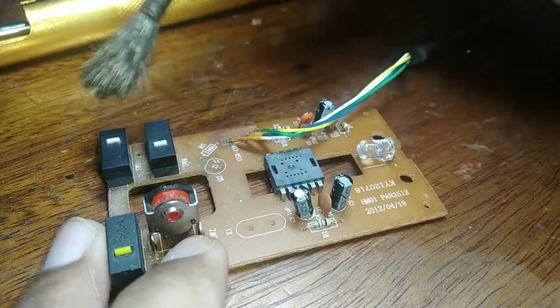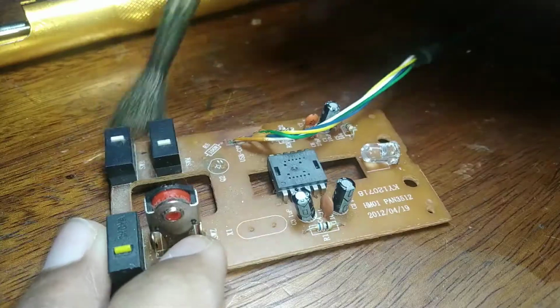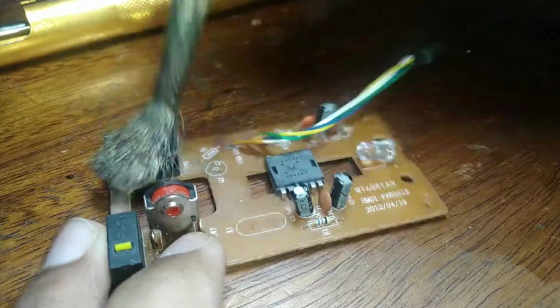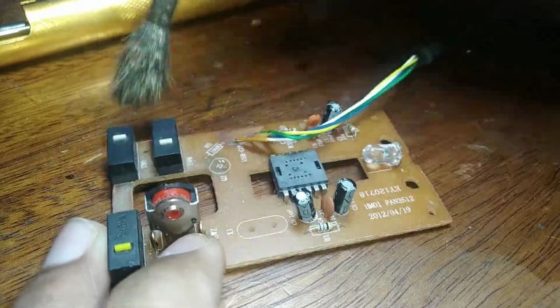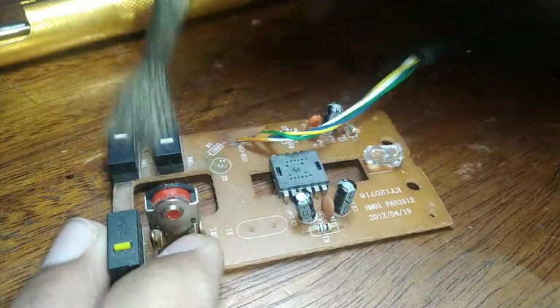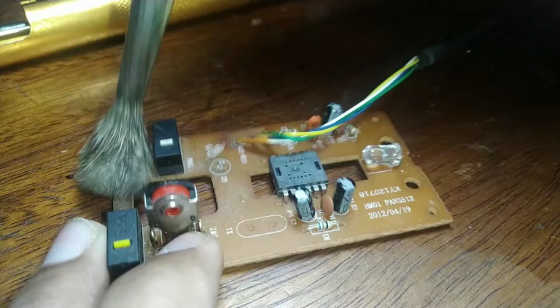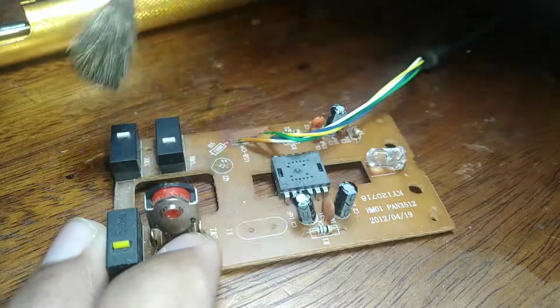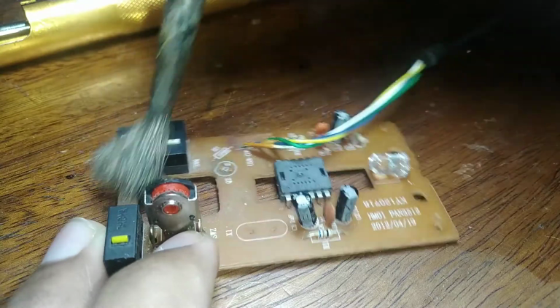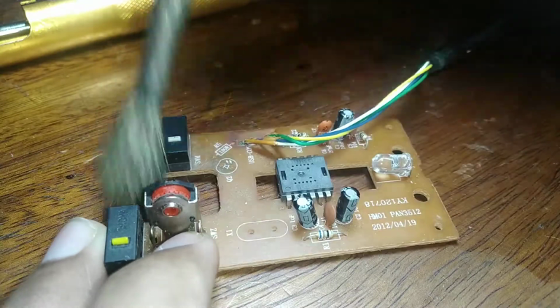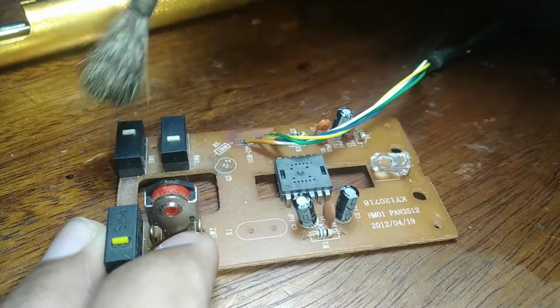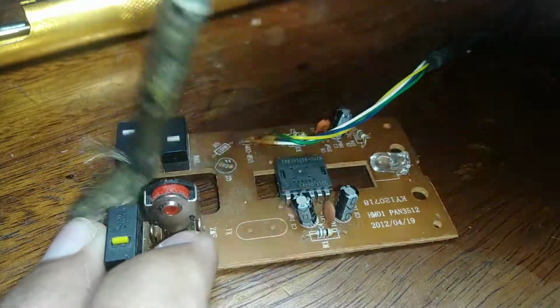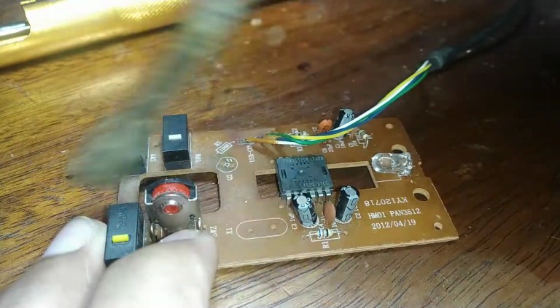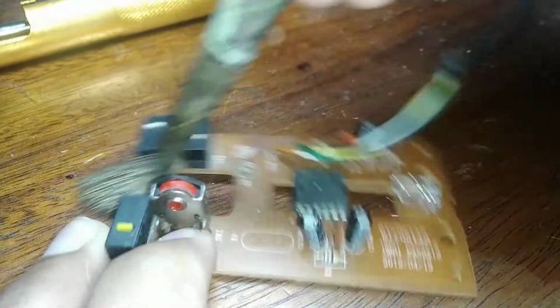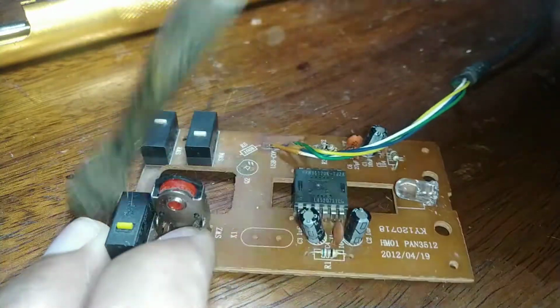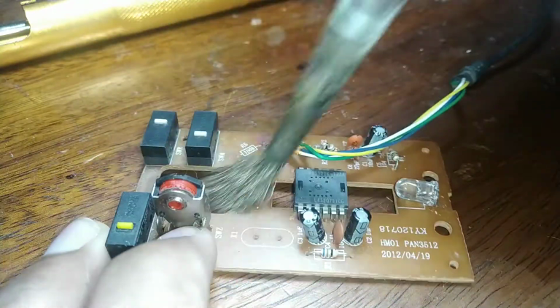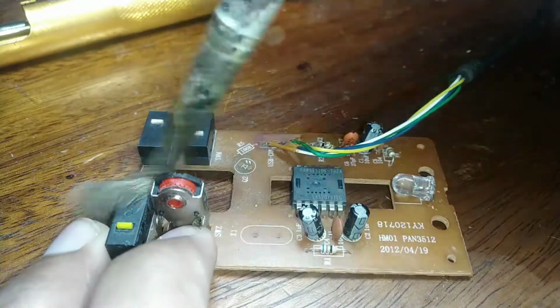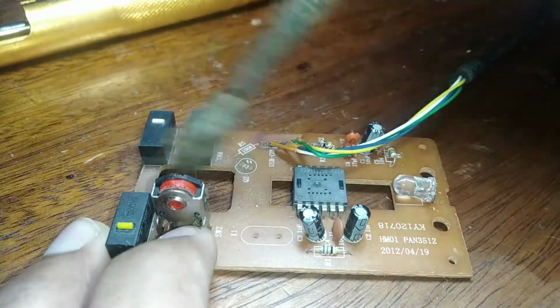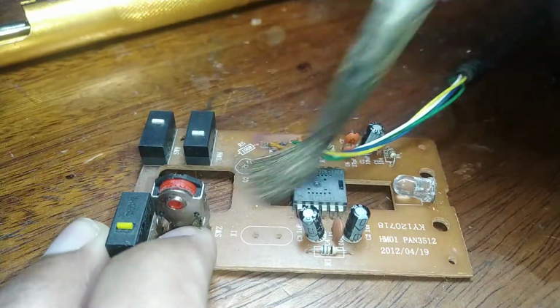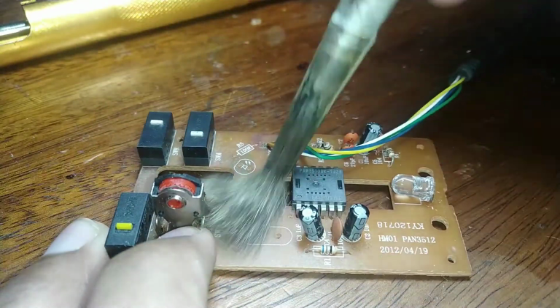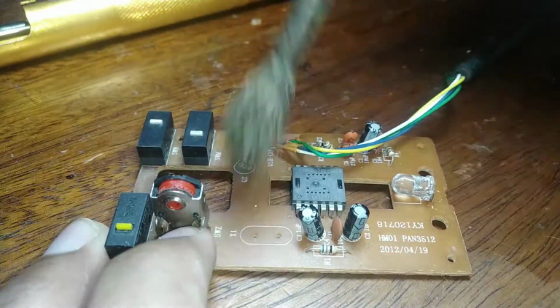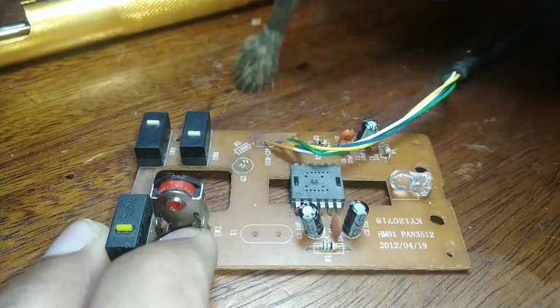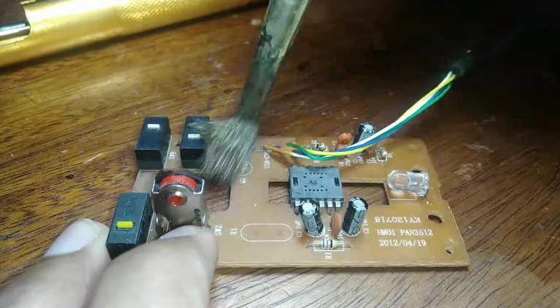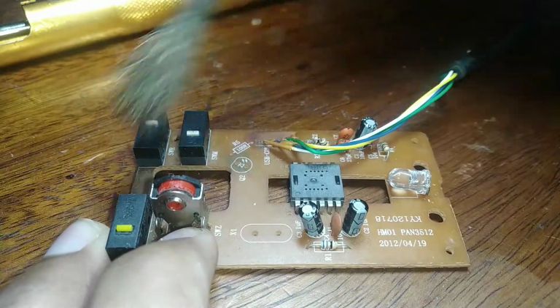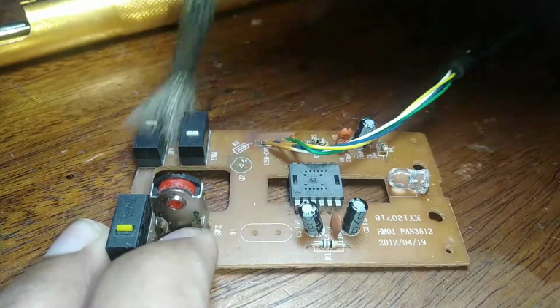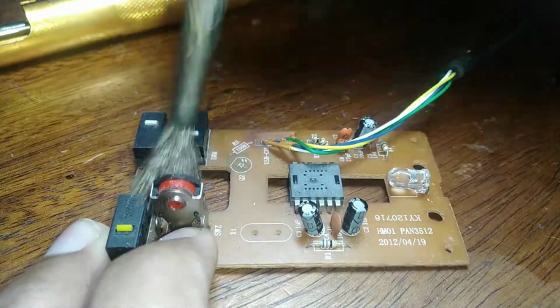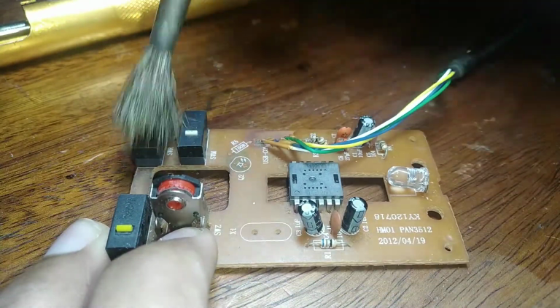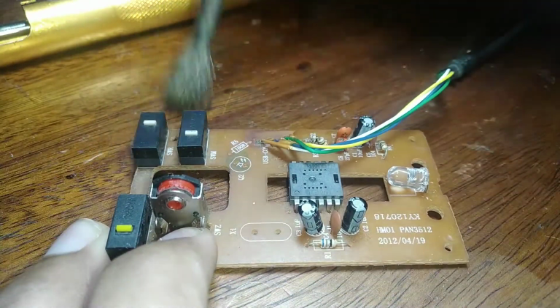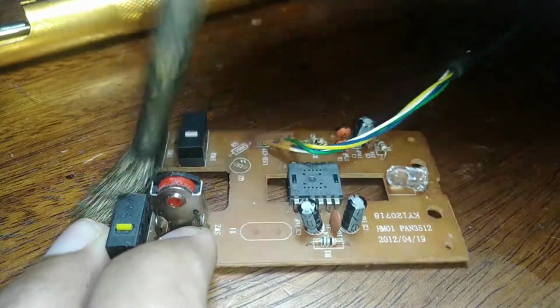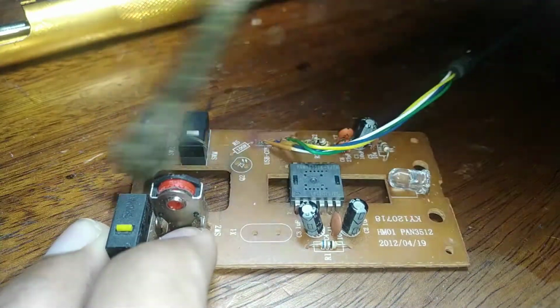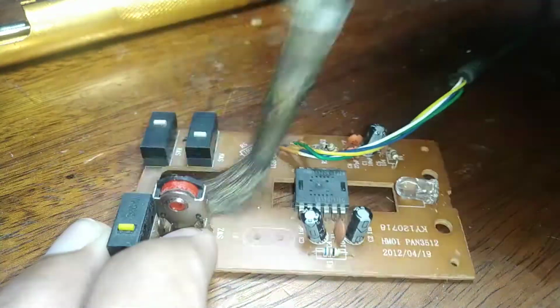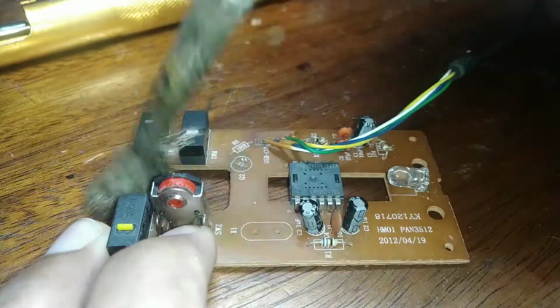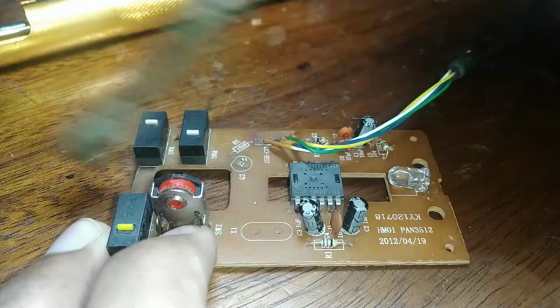As for the final touch-up, I cleaned up the PCB, which I should have done before — but who cares.